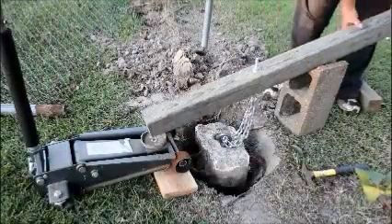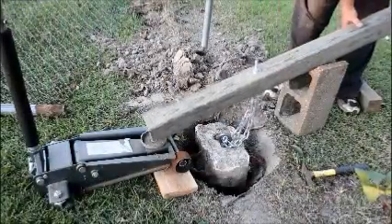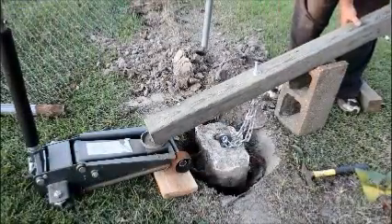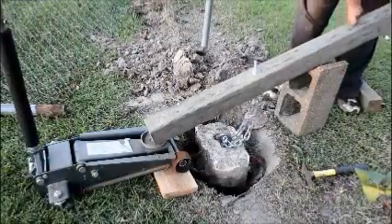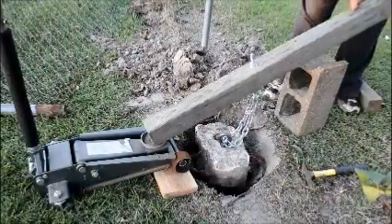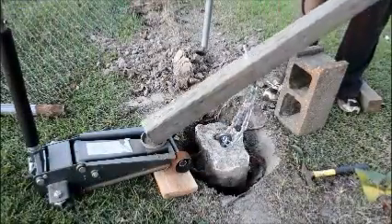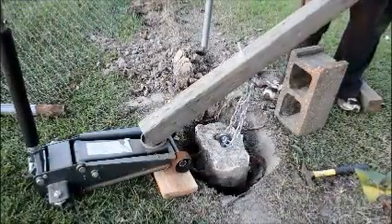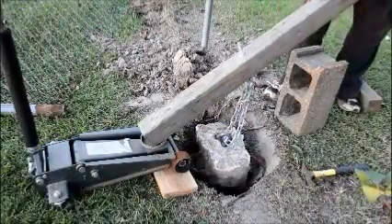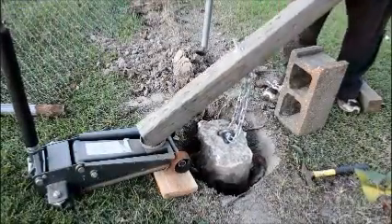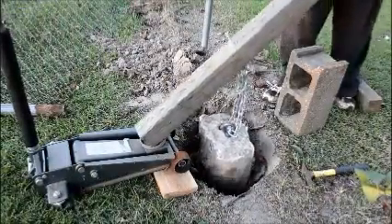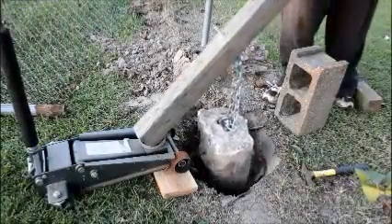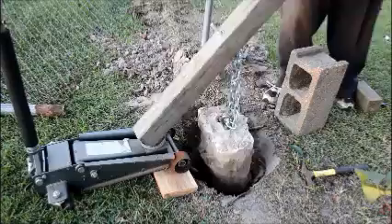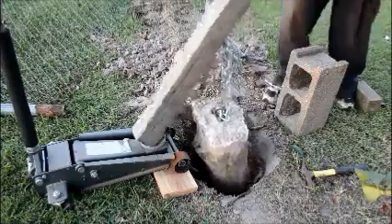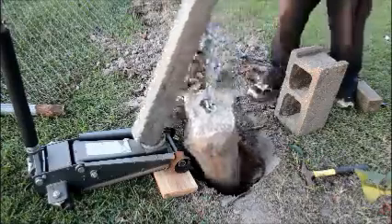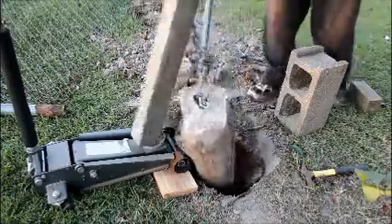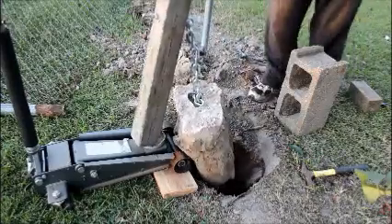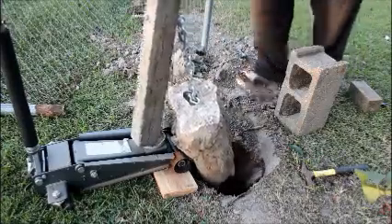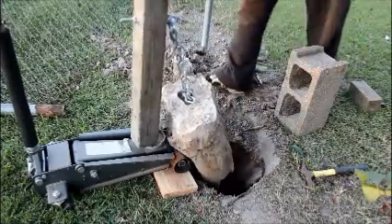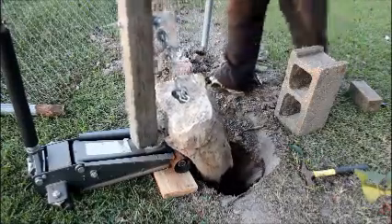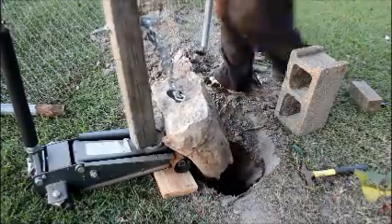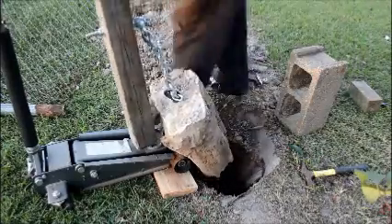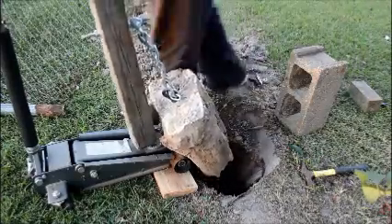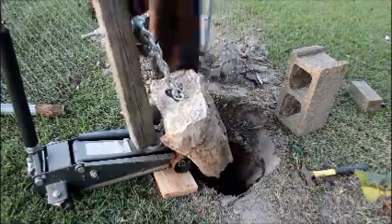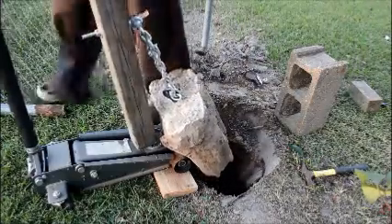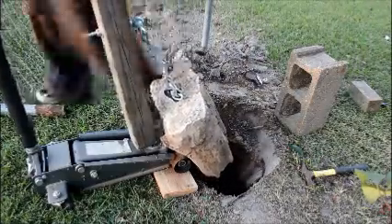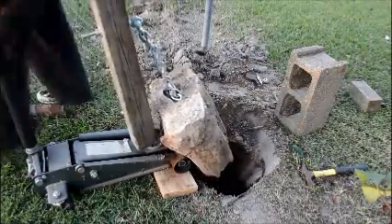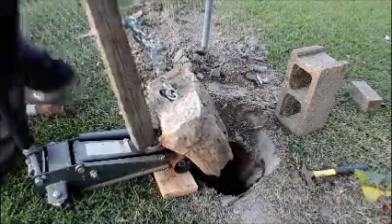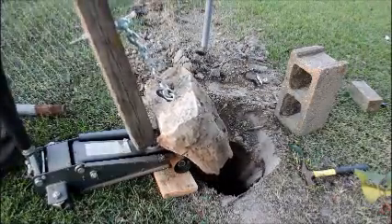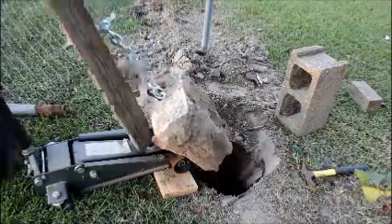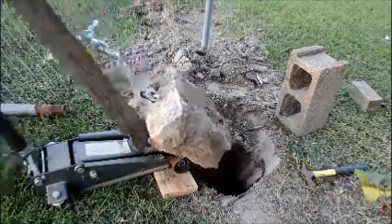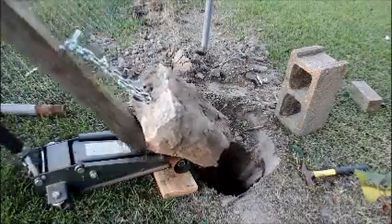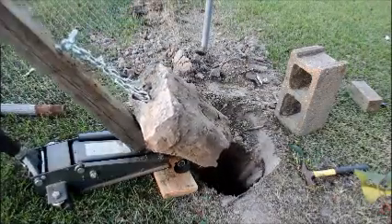With the leverage from the 4x4 and the wheels under the floor jack, it was all way too easy.